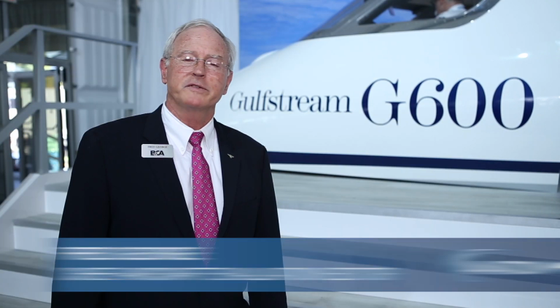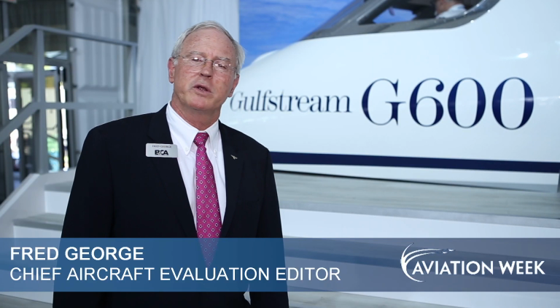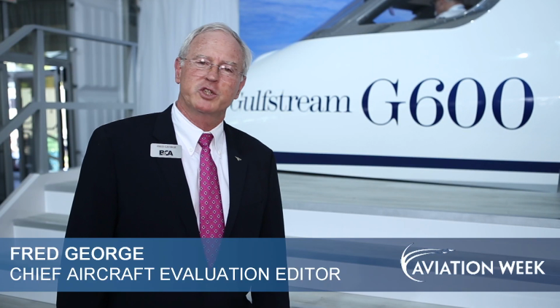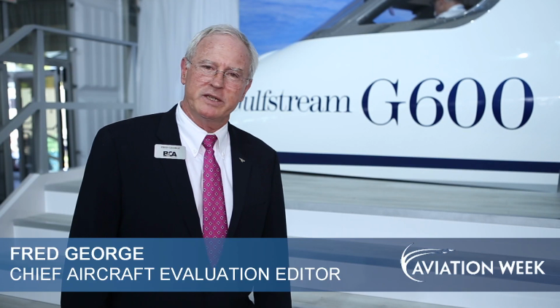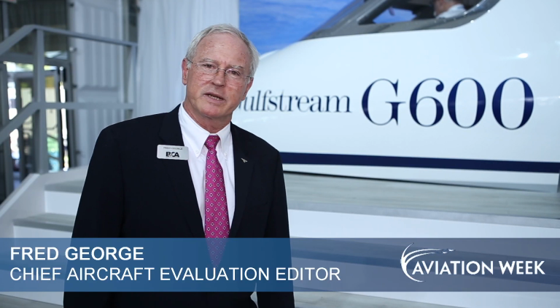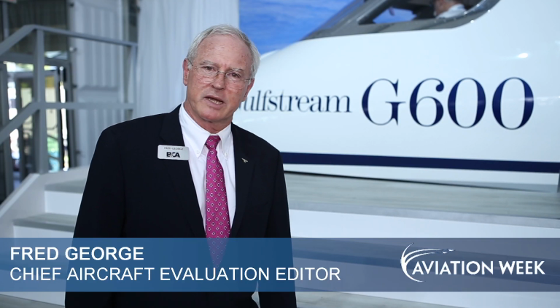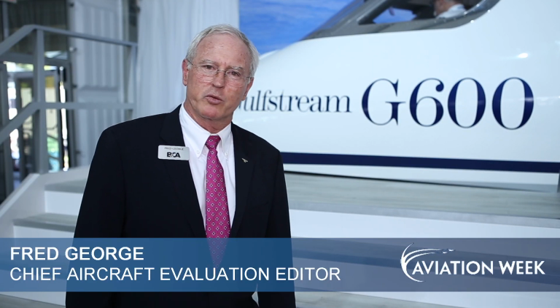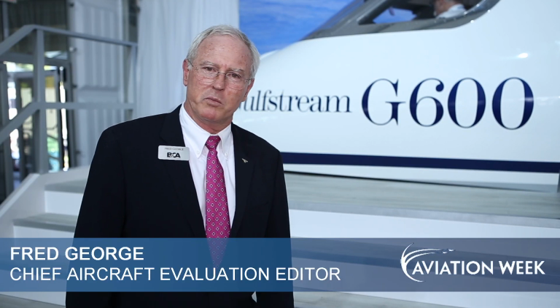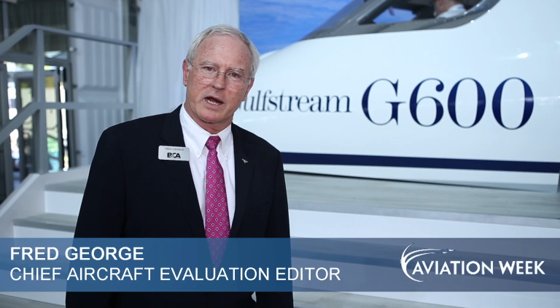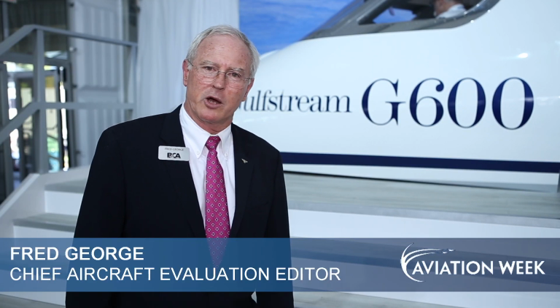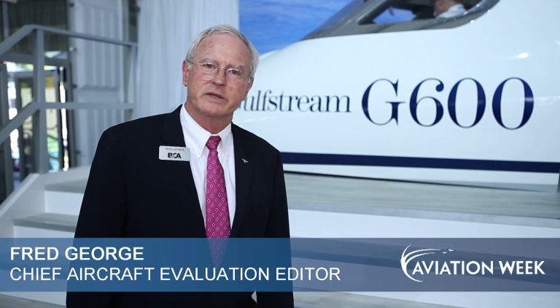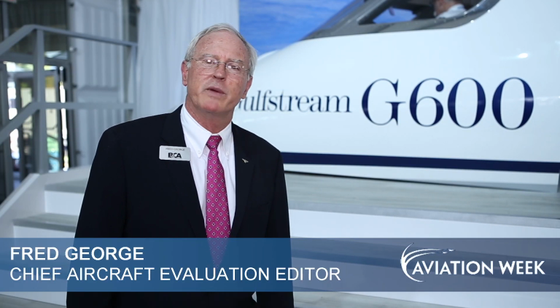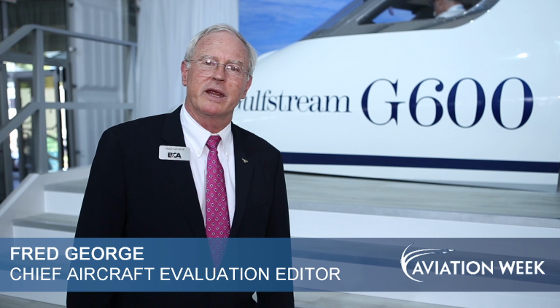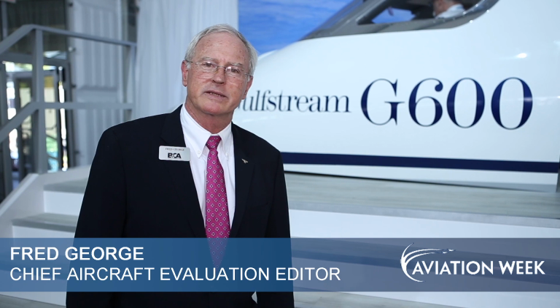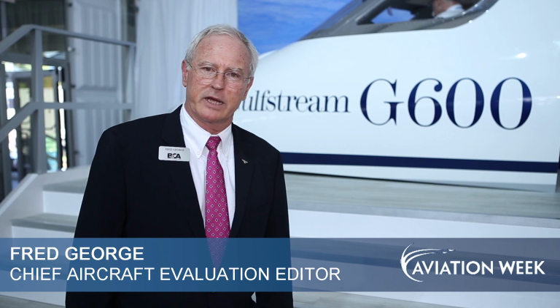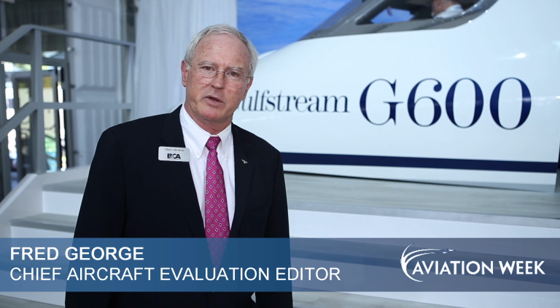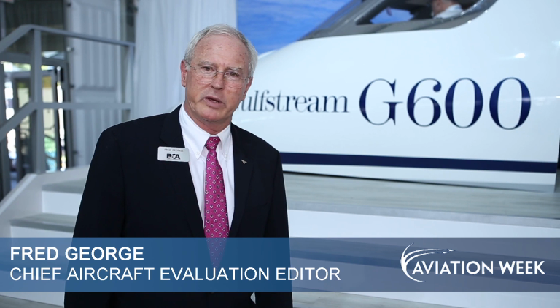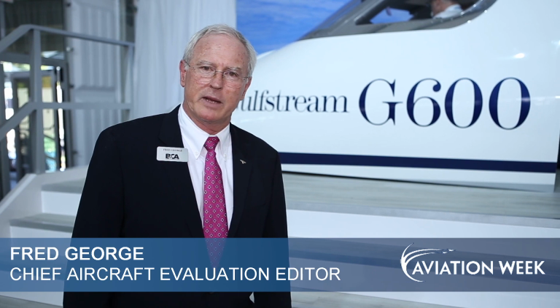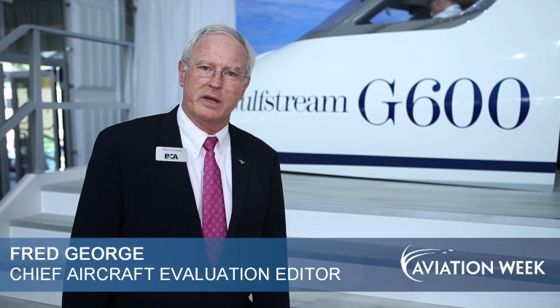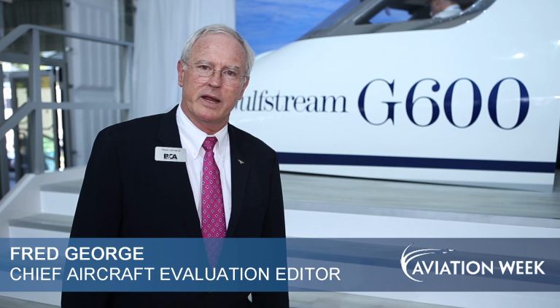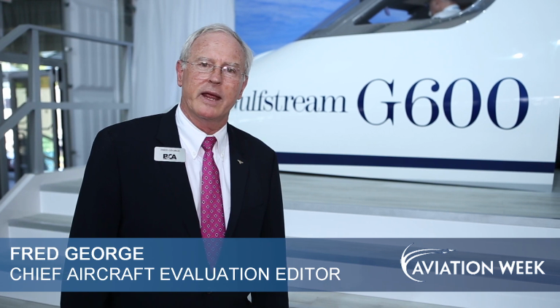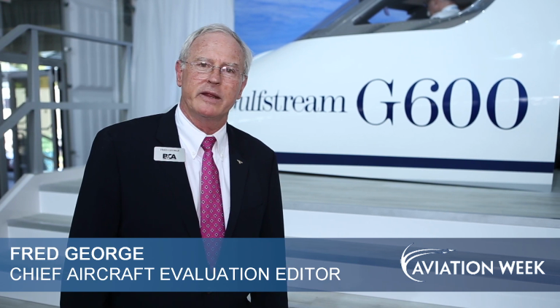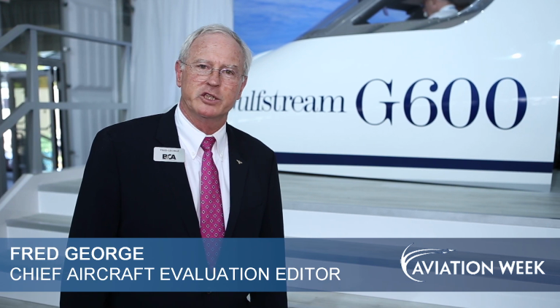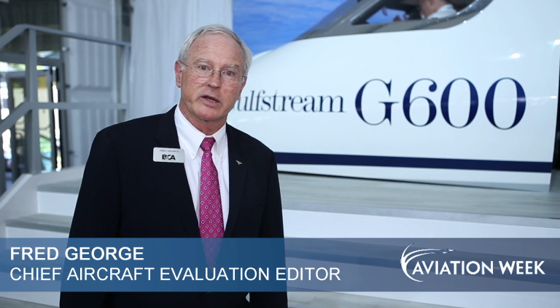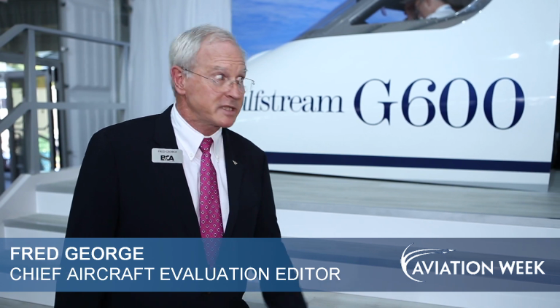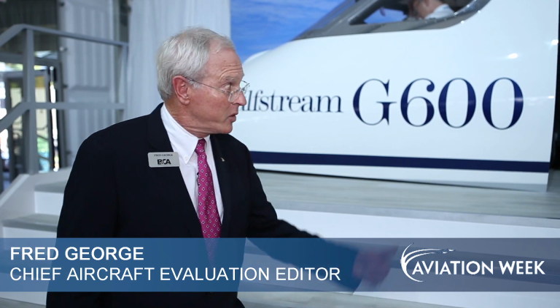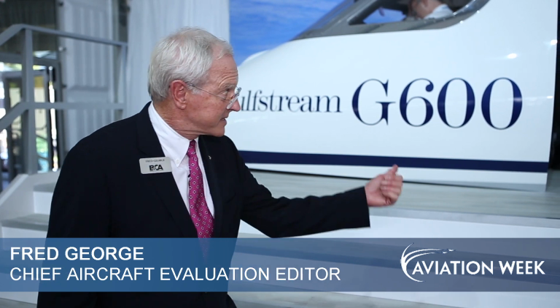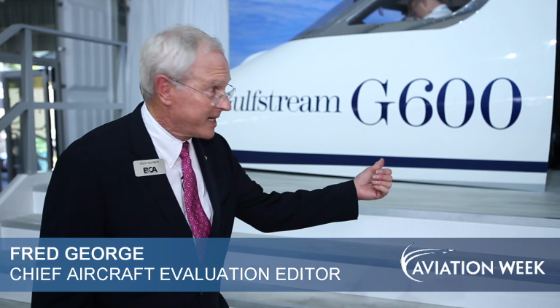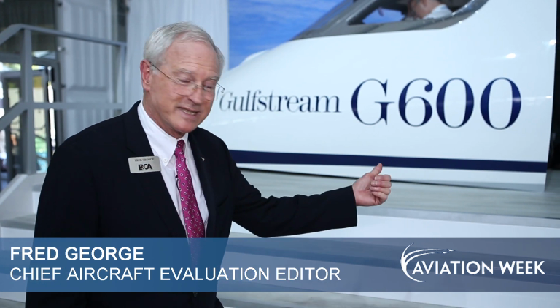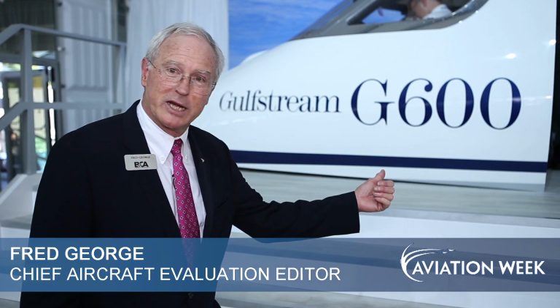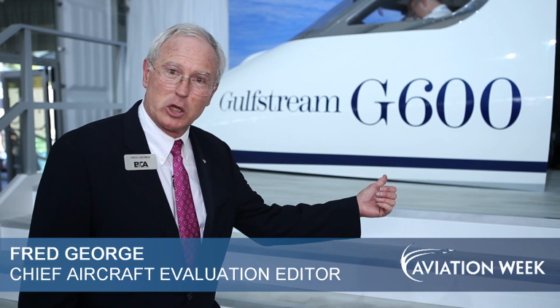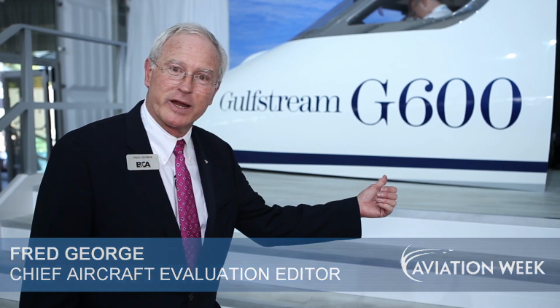Gulfstream's G600 mock-up is making its debut at NBAA this year. Let's go inside and take a look.